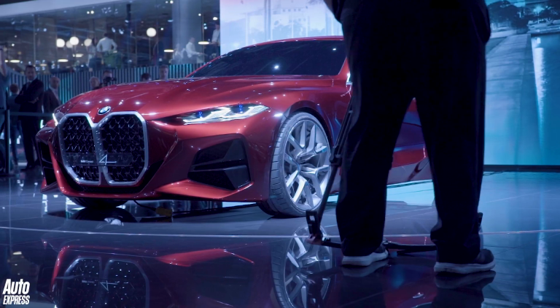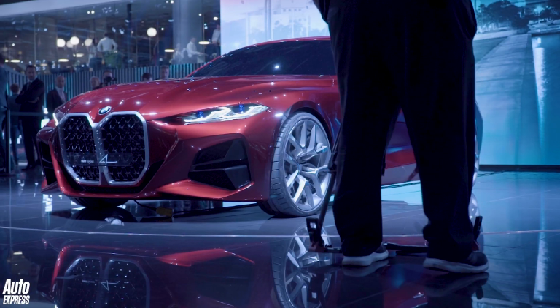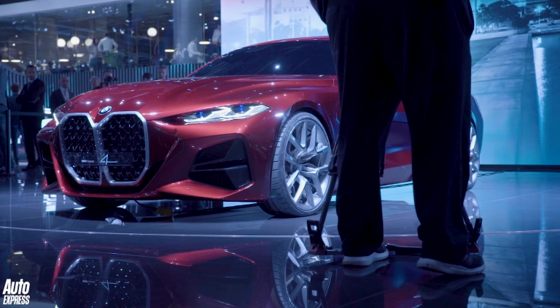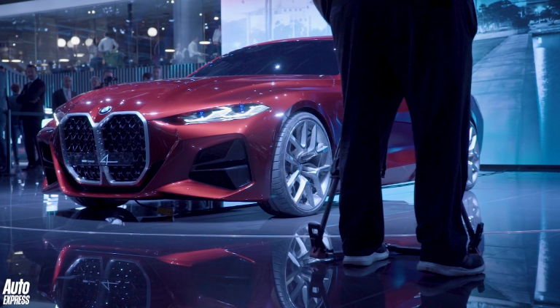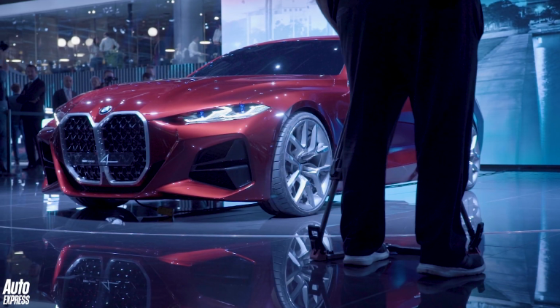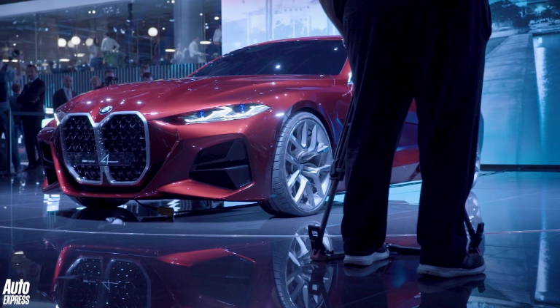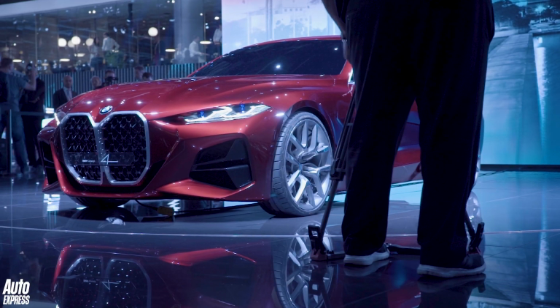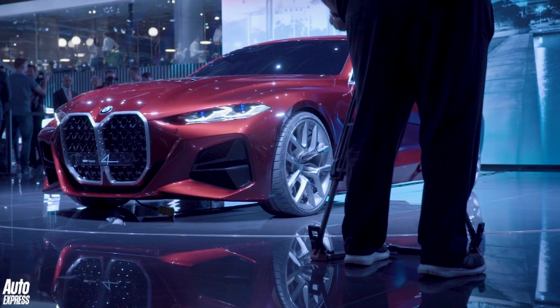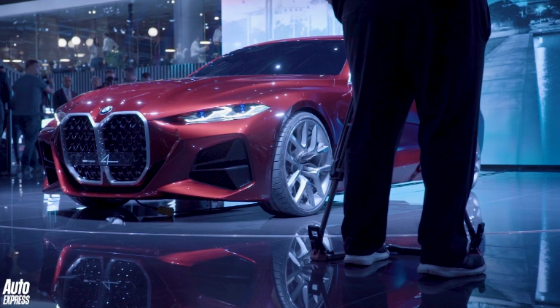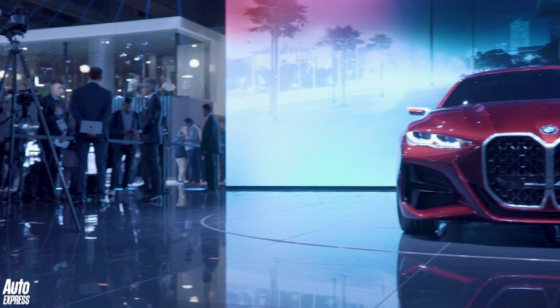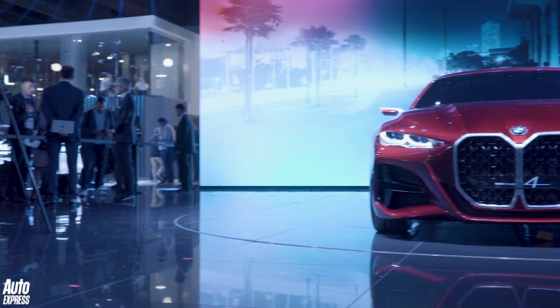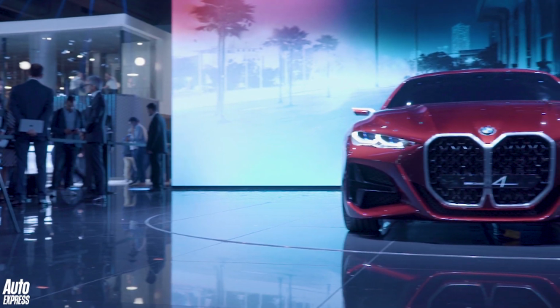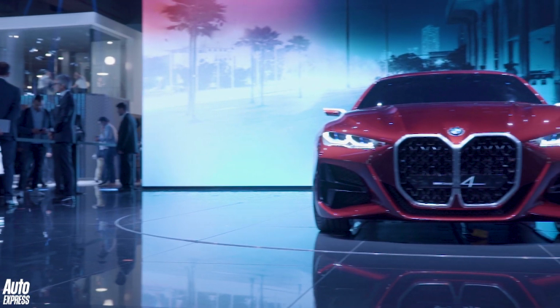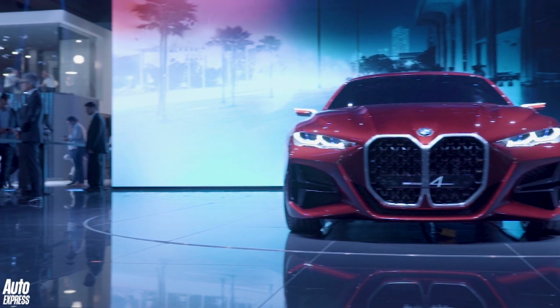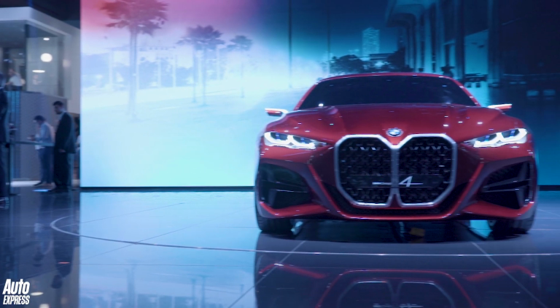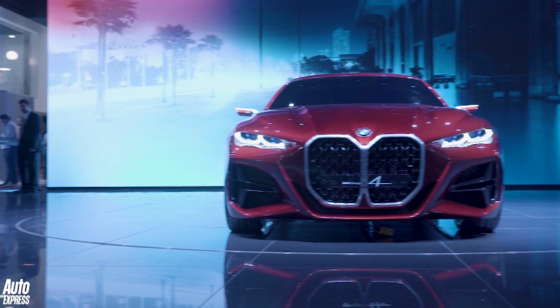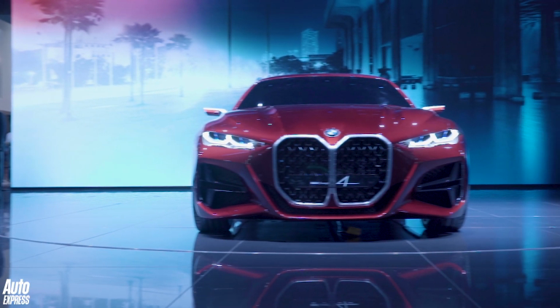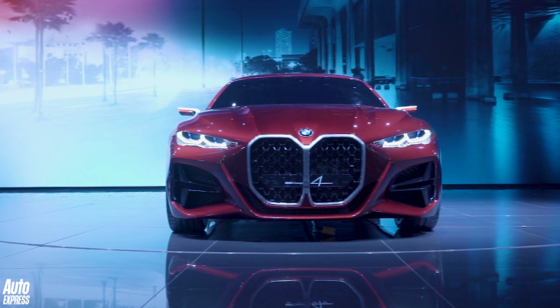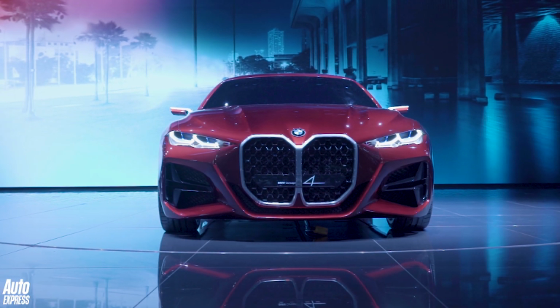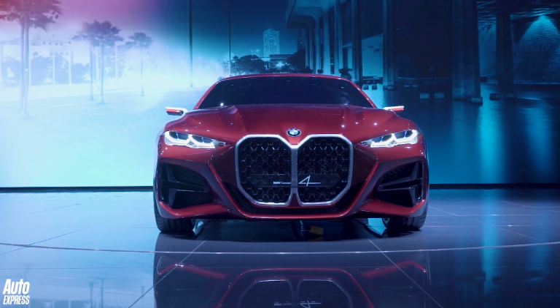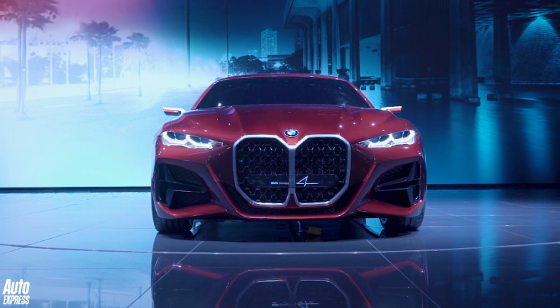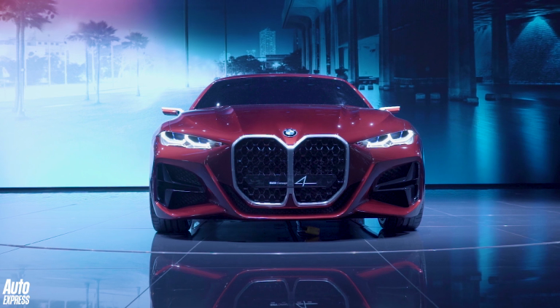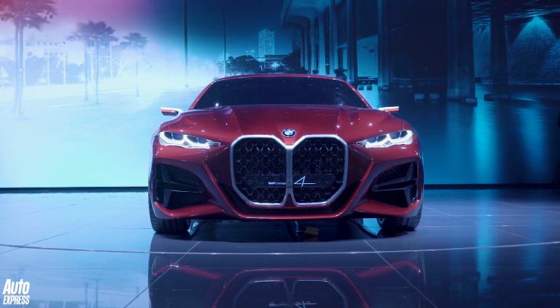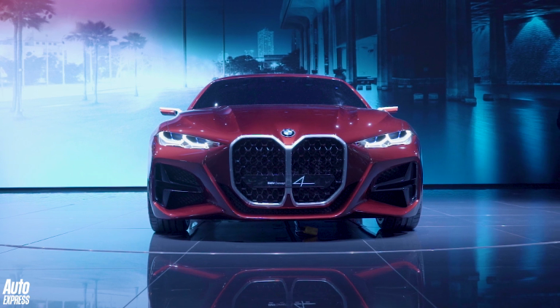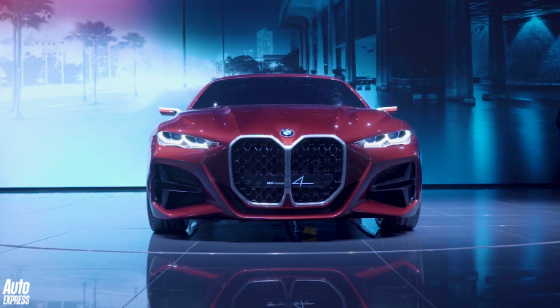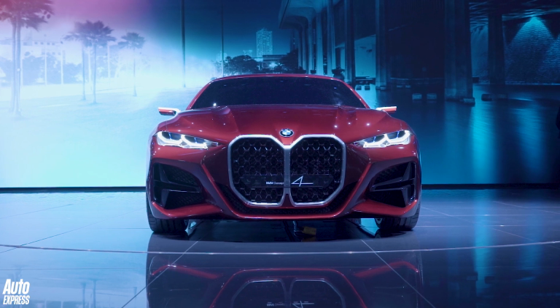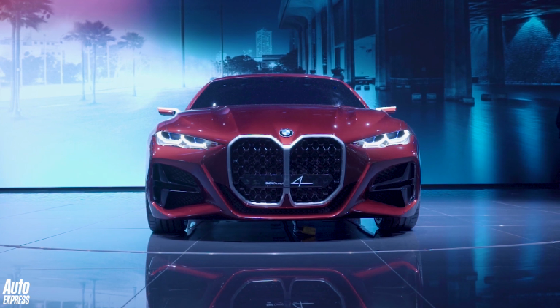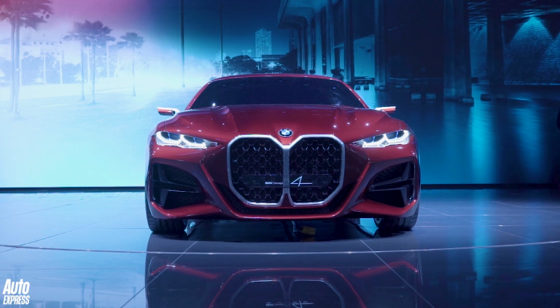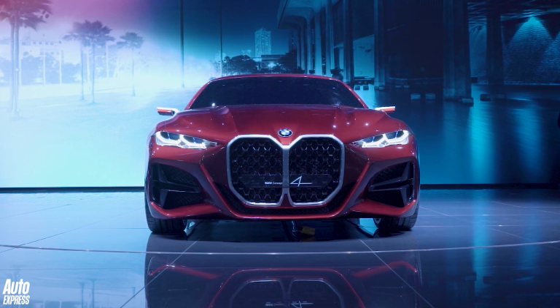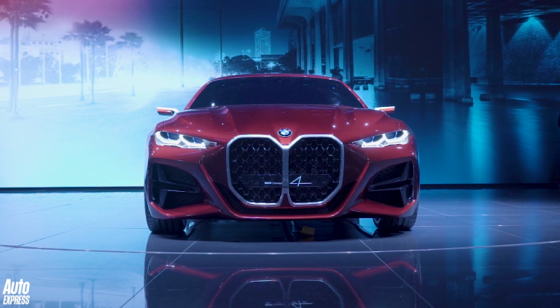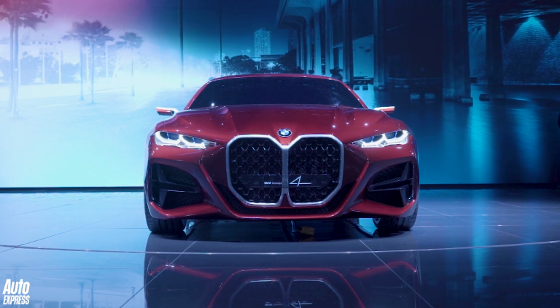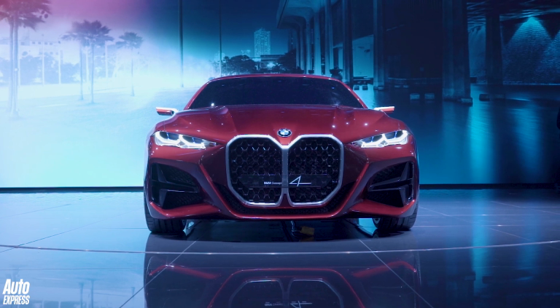In fact, the headlamps warrant a mention, actually, because there's no headlamp covers — they're just the LEDs pushed into the front of the car.